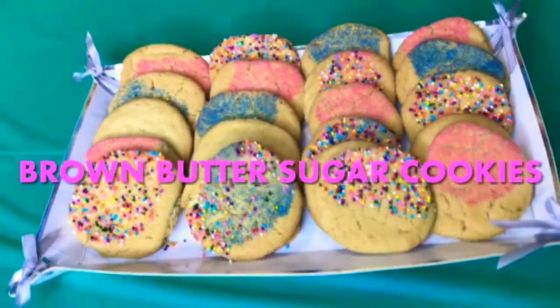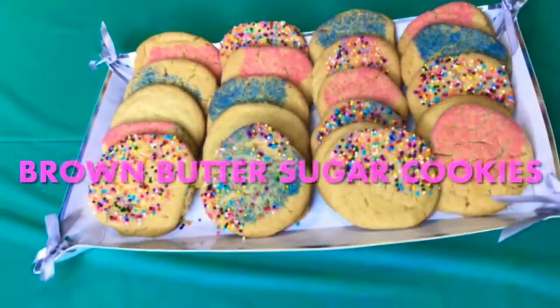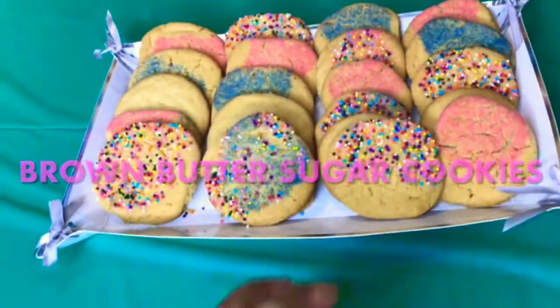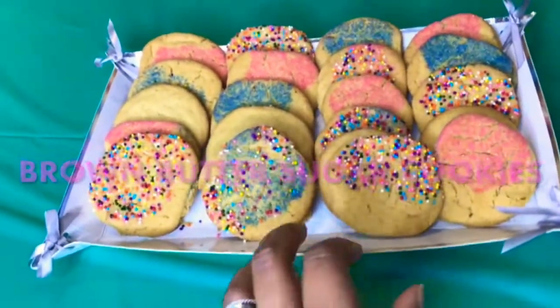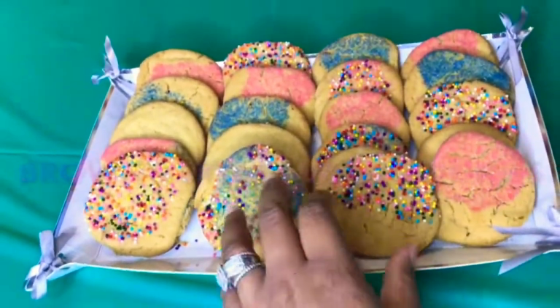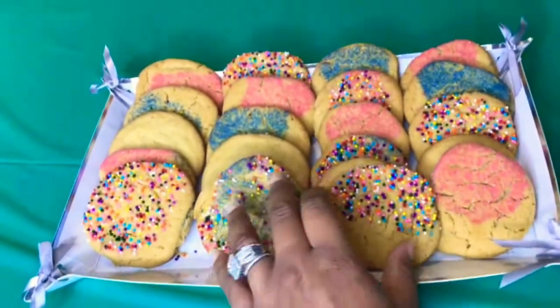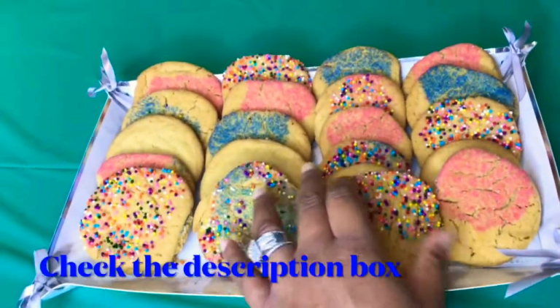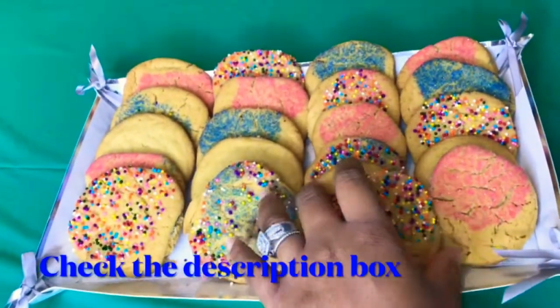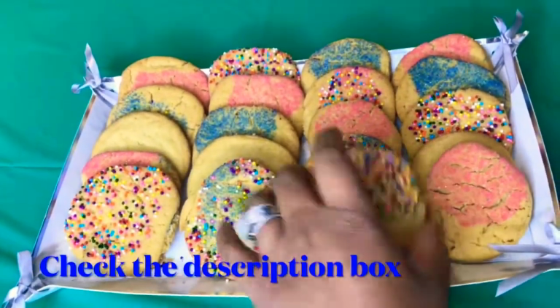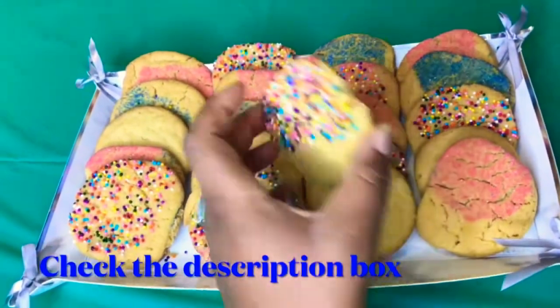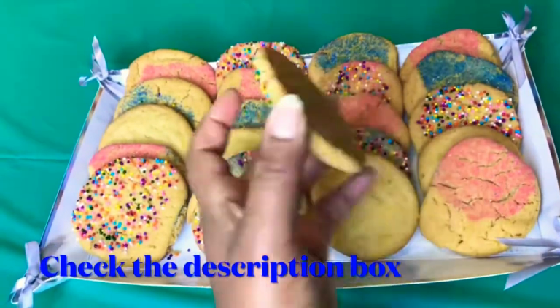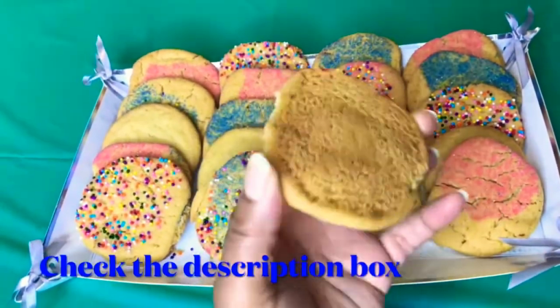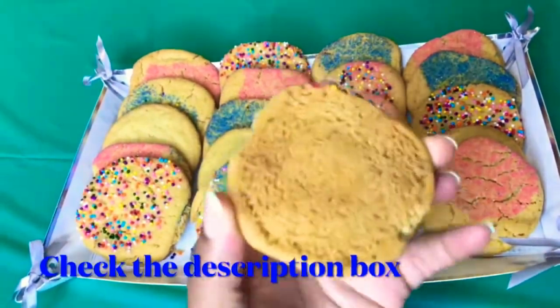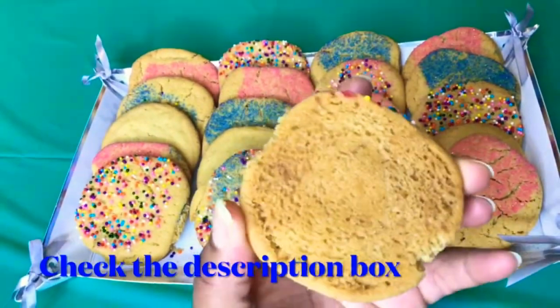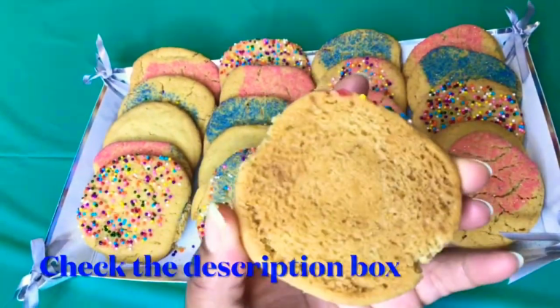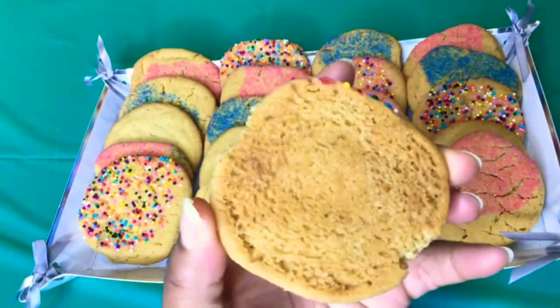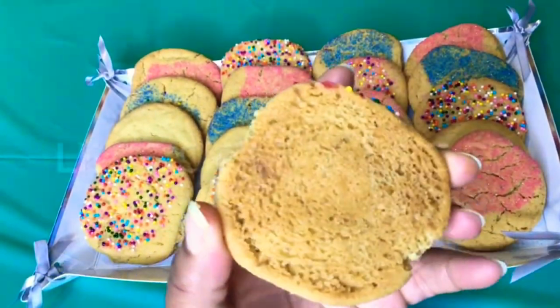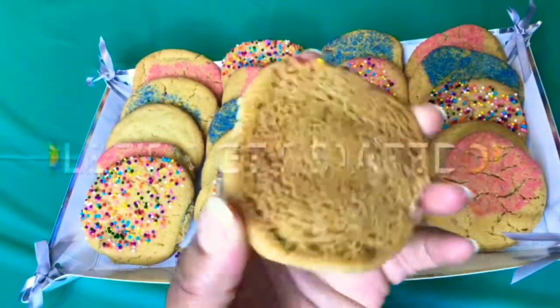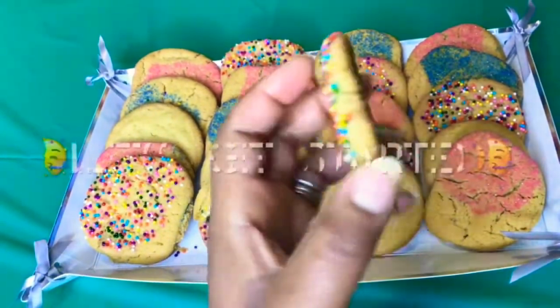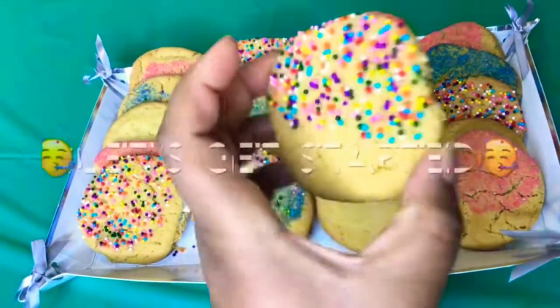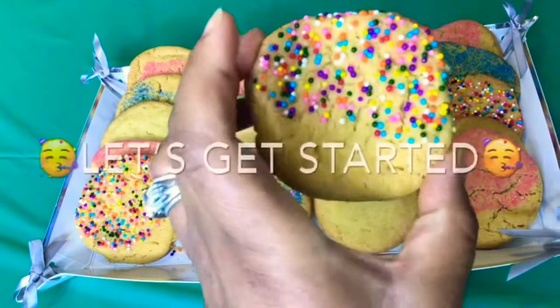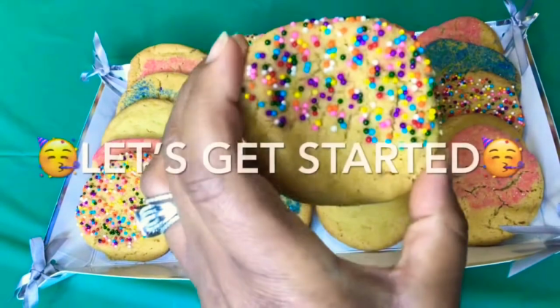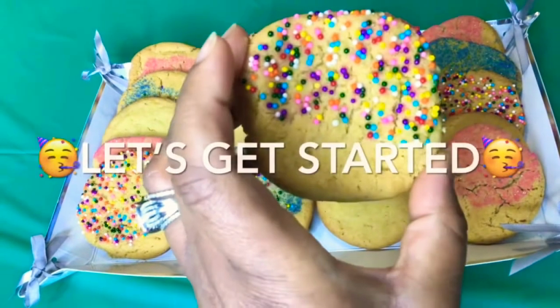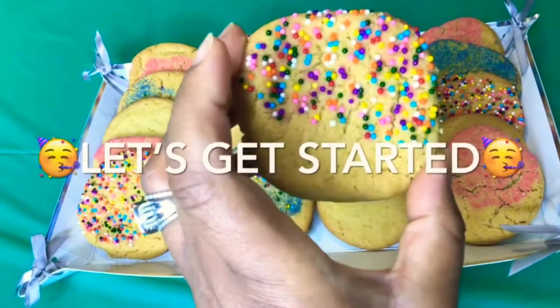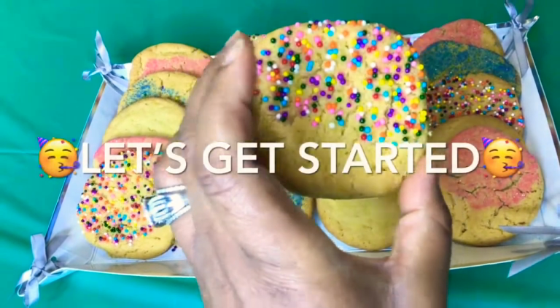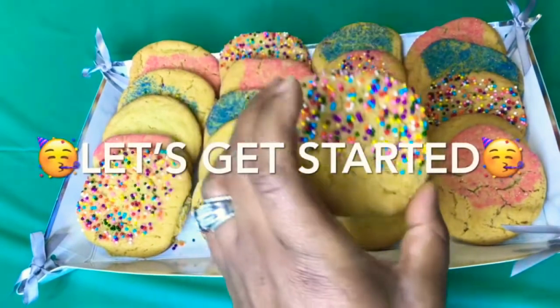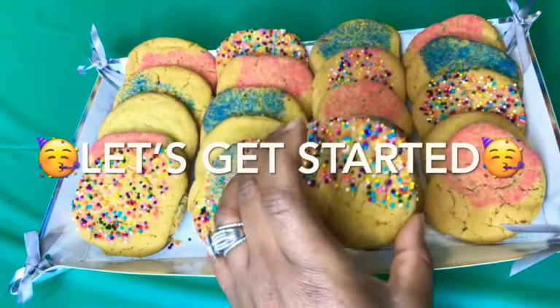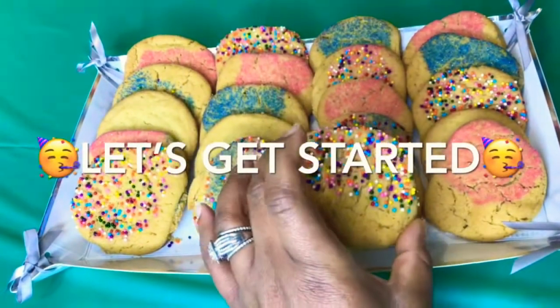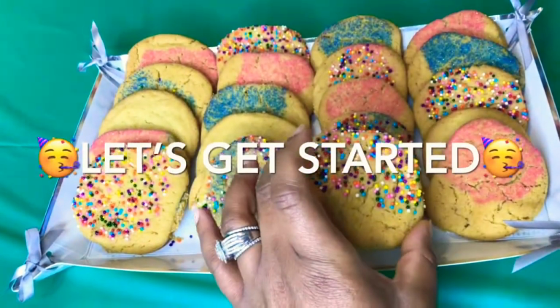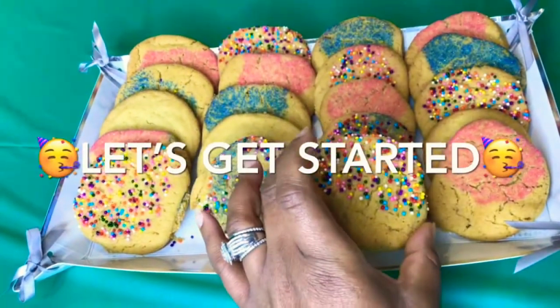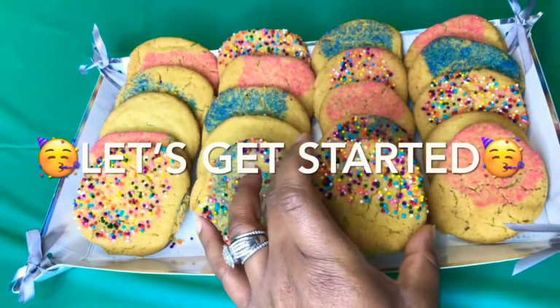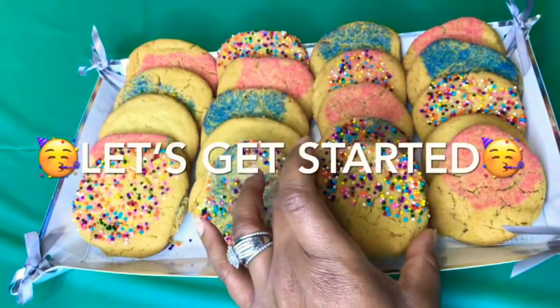Make sure that you check the description box down below for what you need for the recipe, and let's get started.